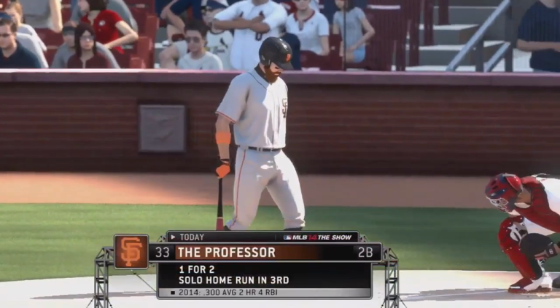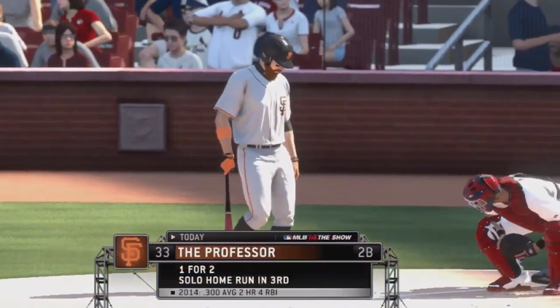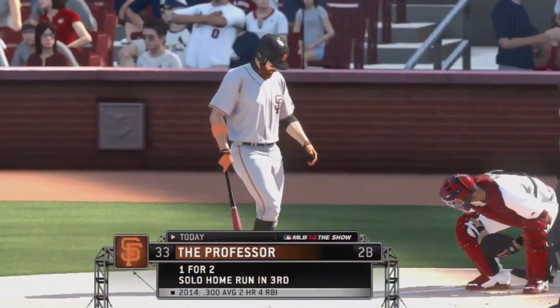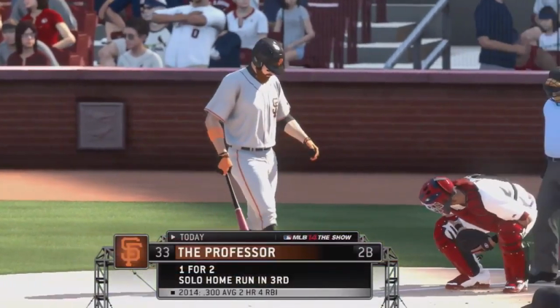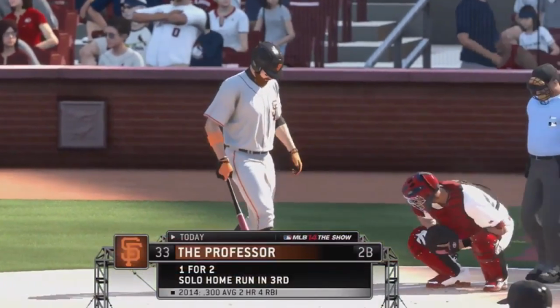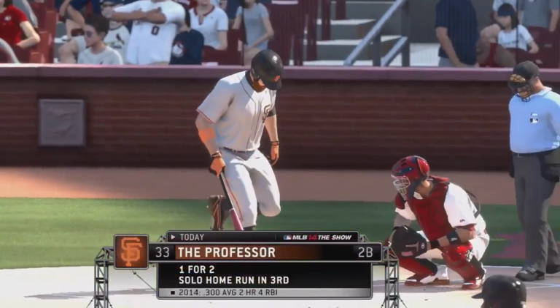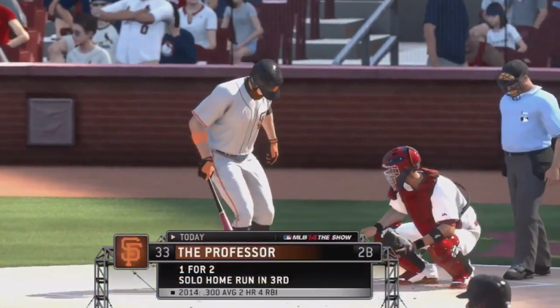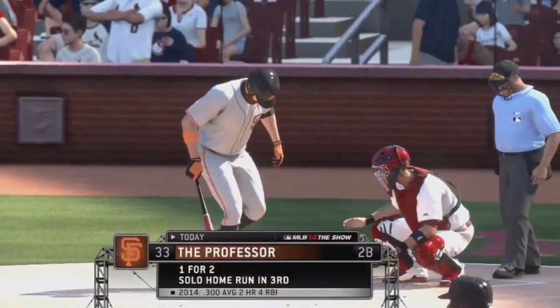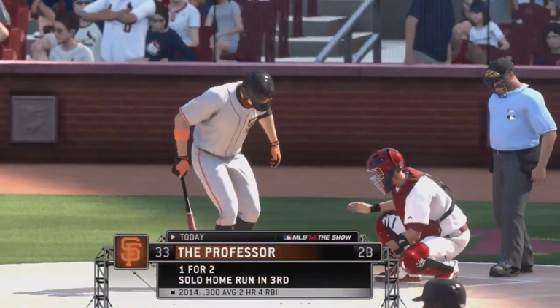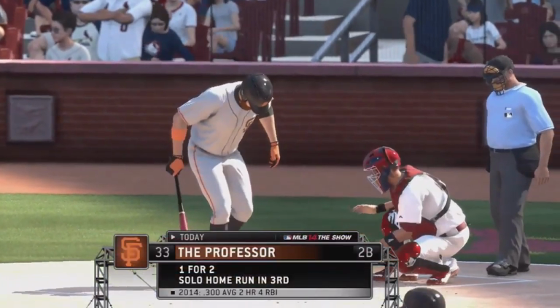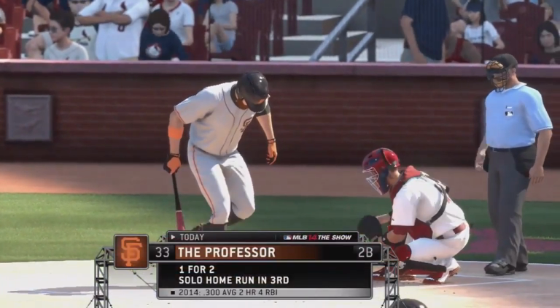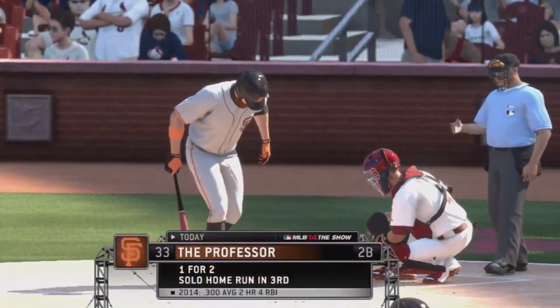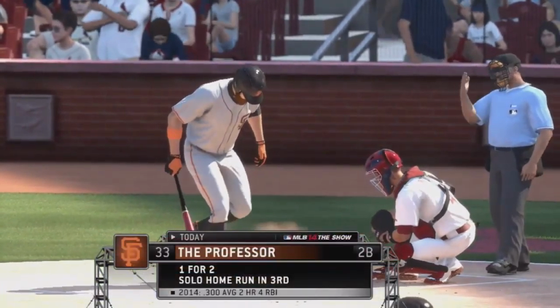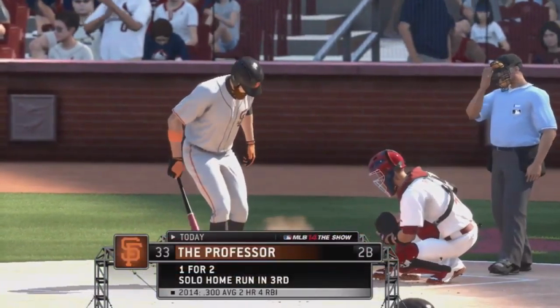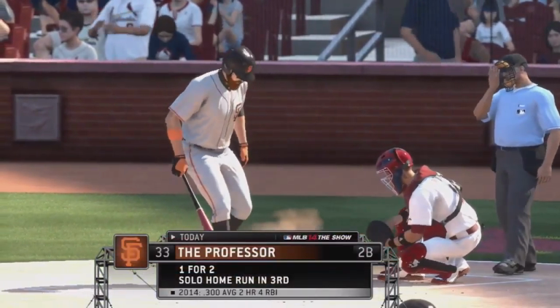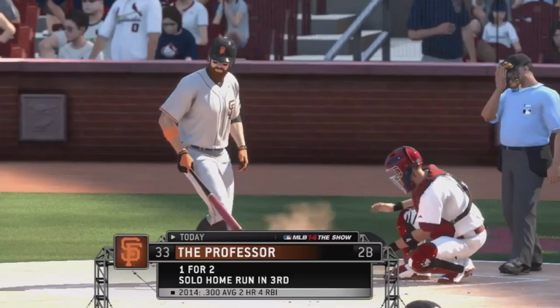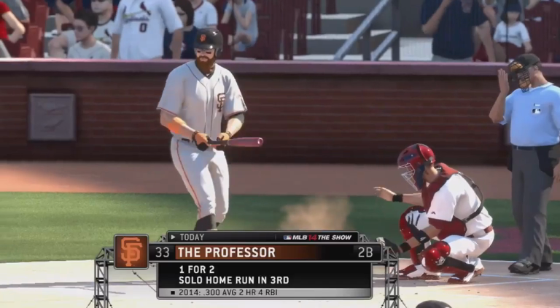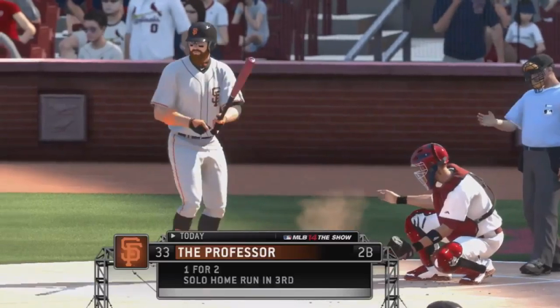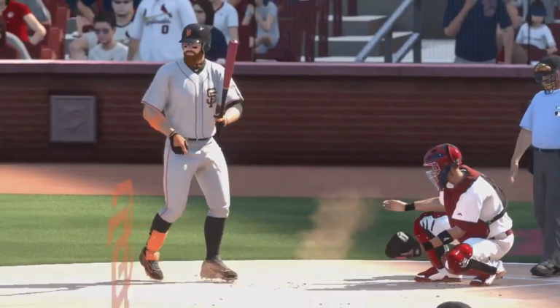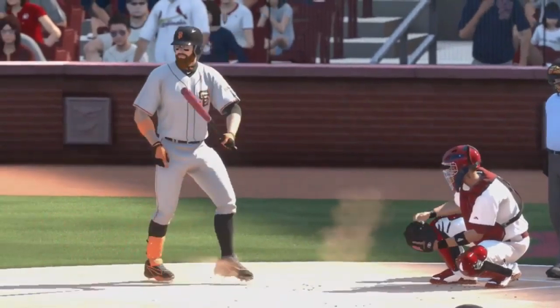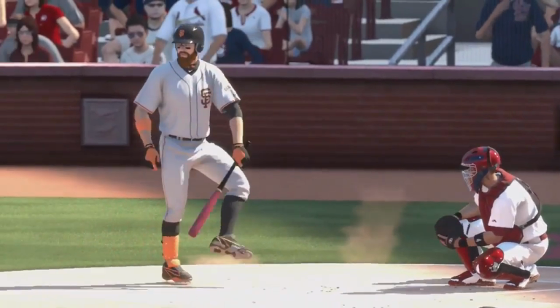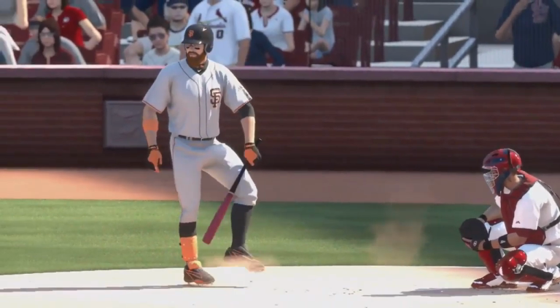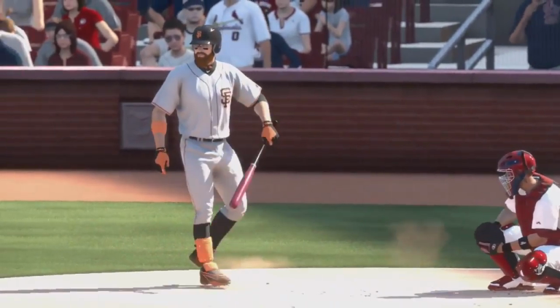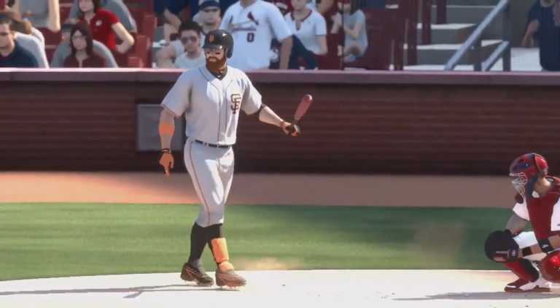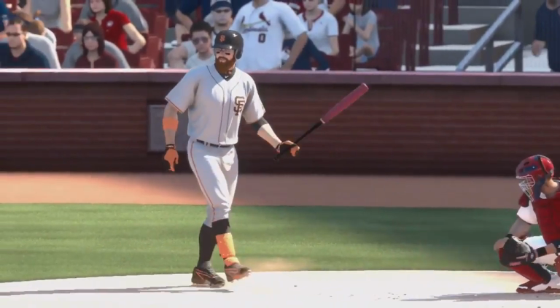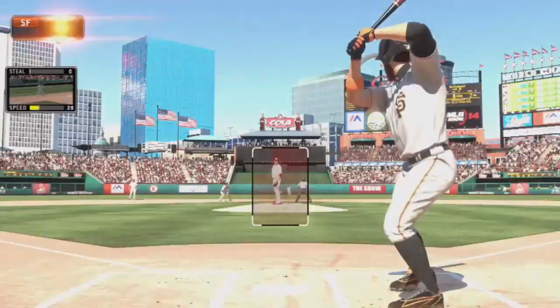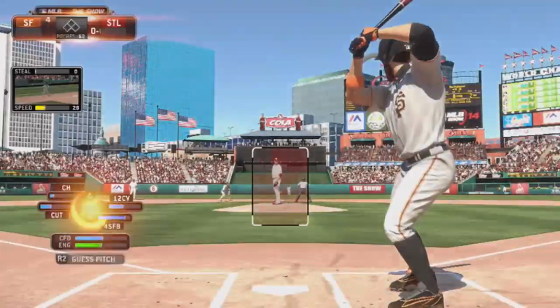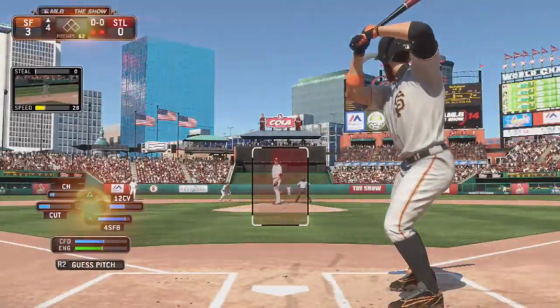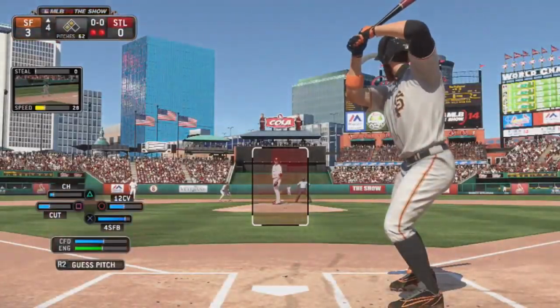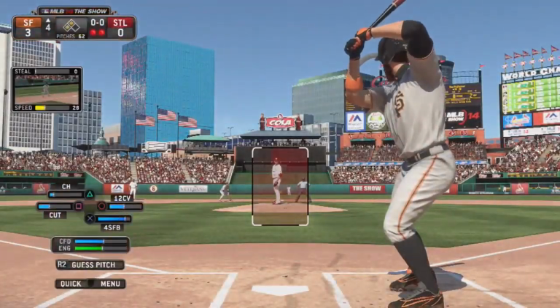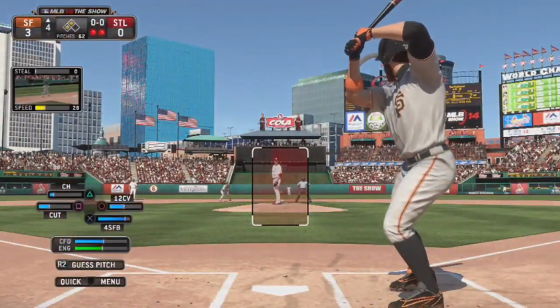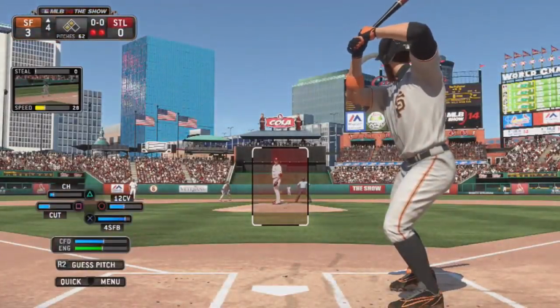Professor will dig in now — one for two to this point. Second baseman, Professor.